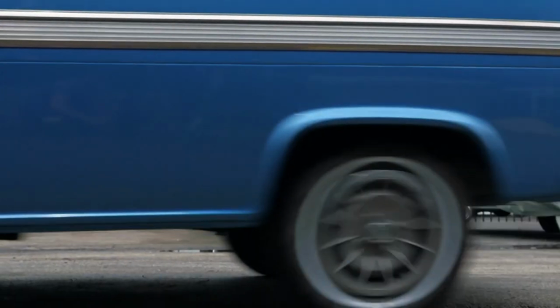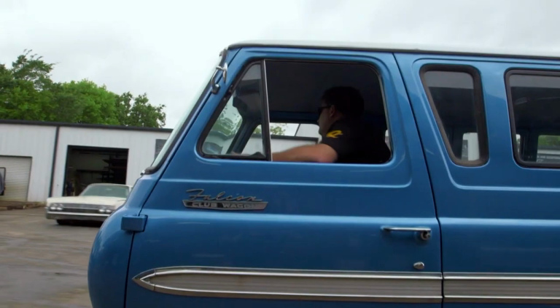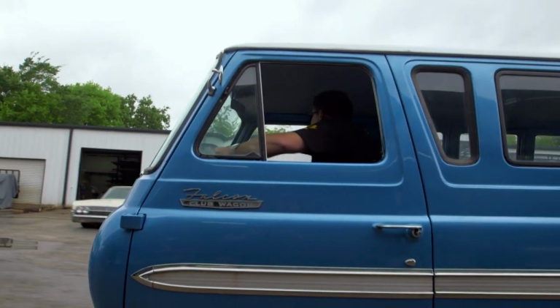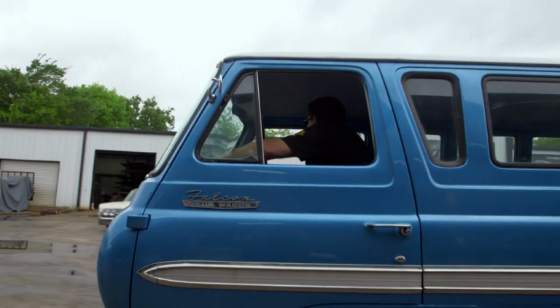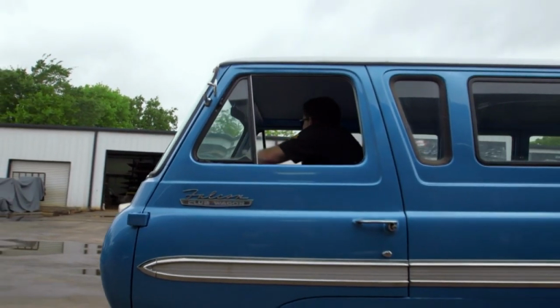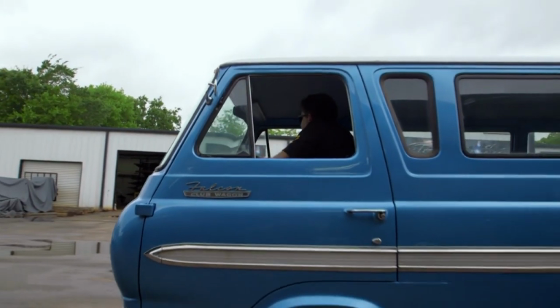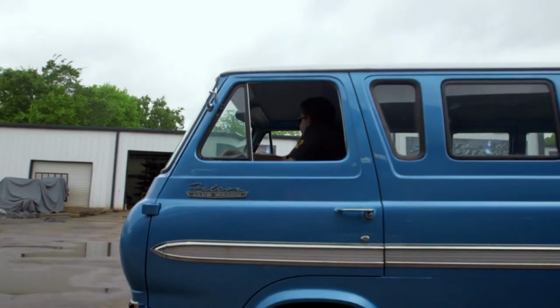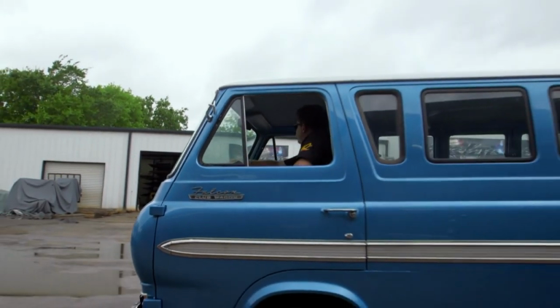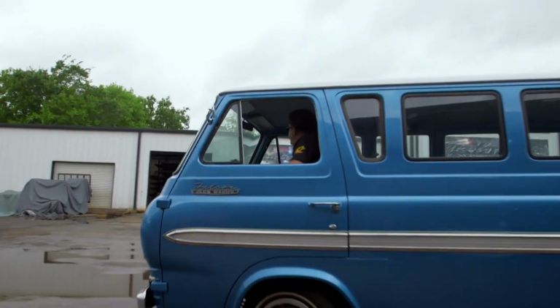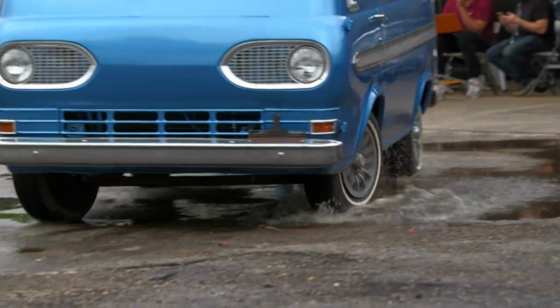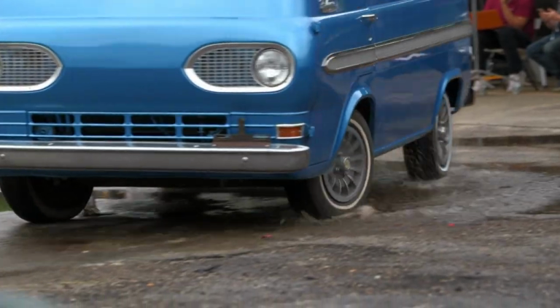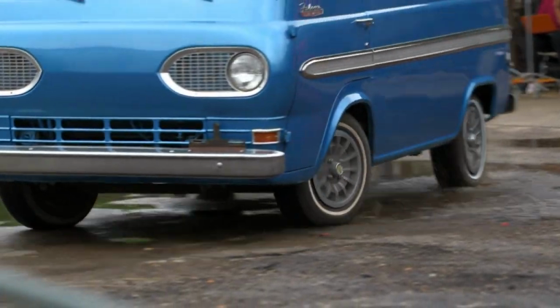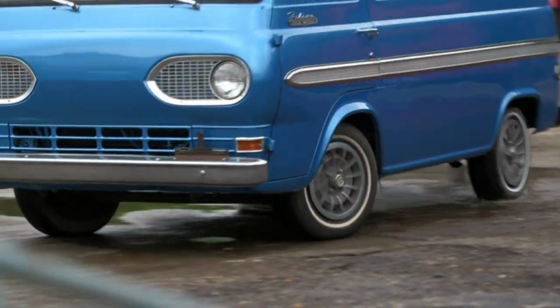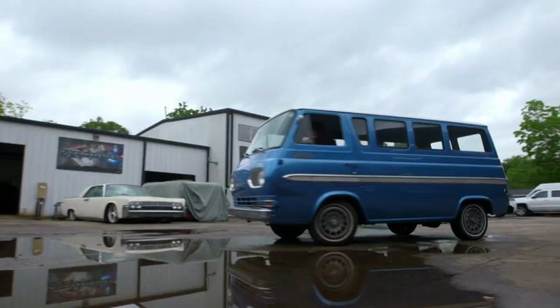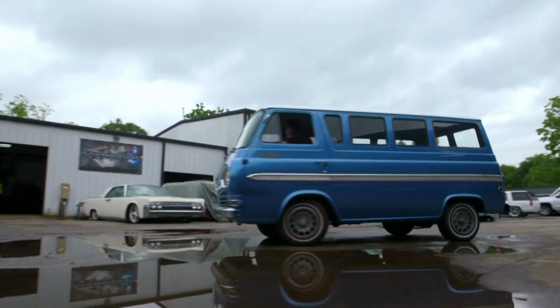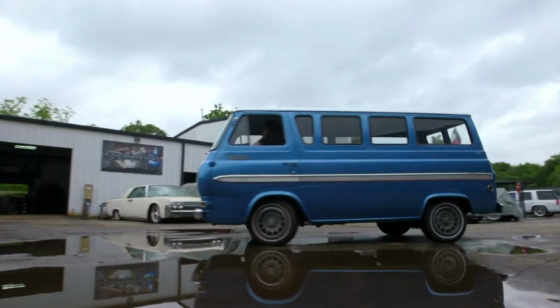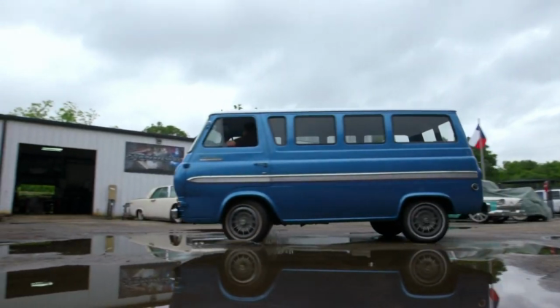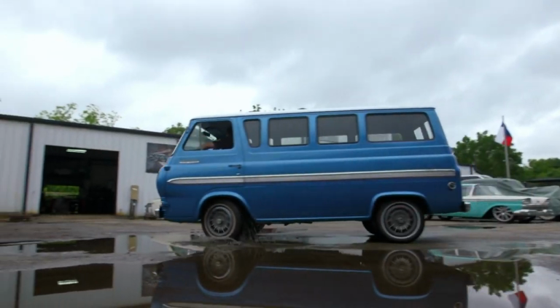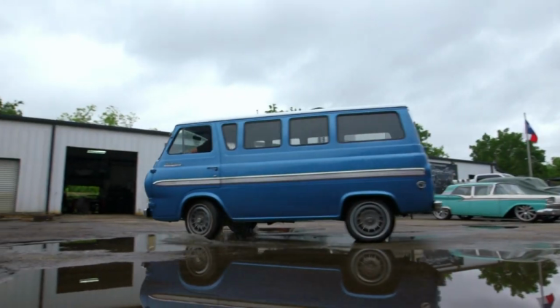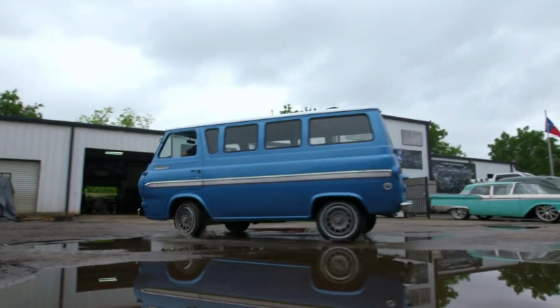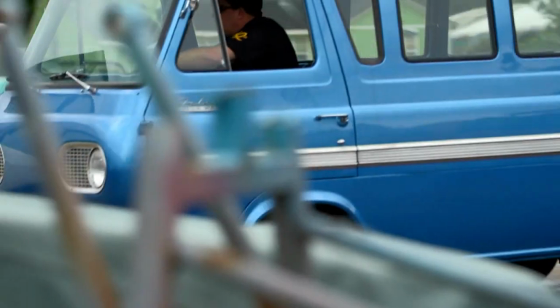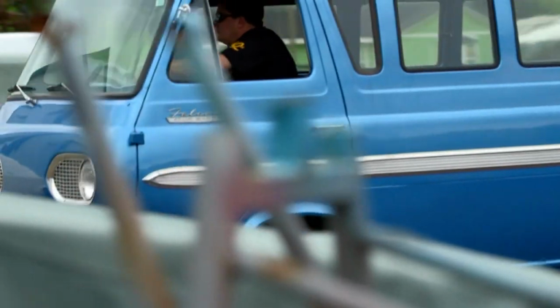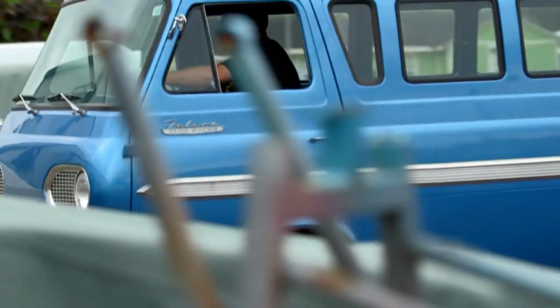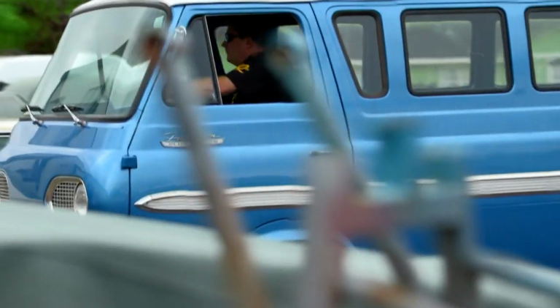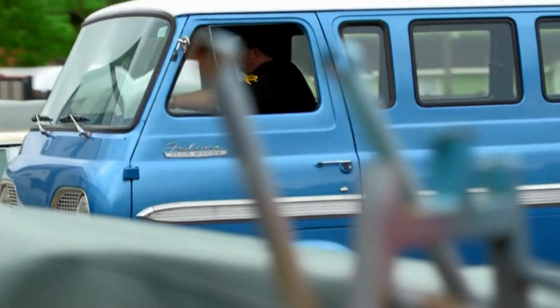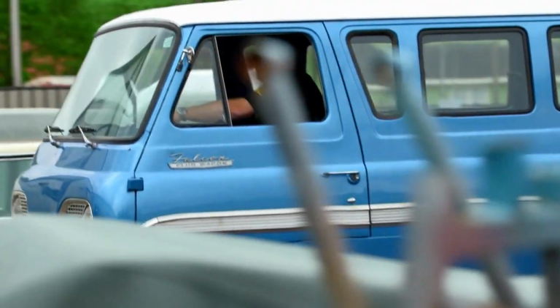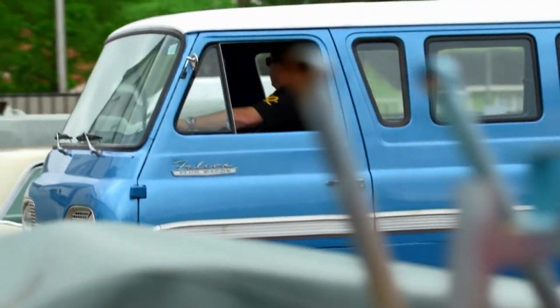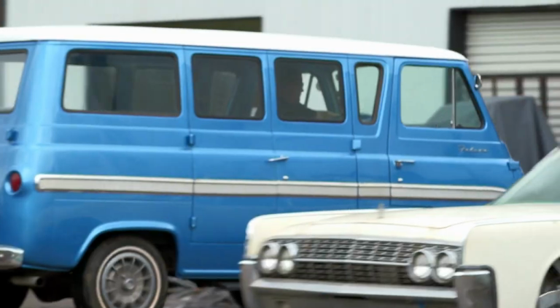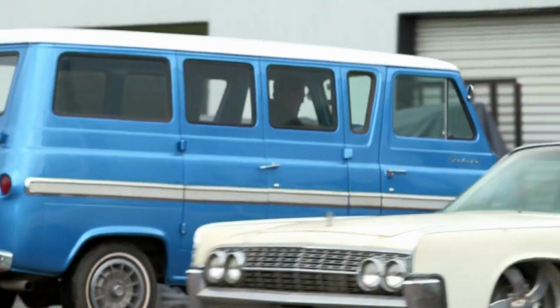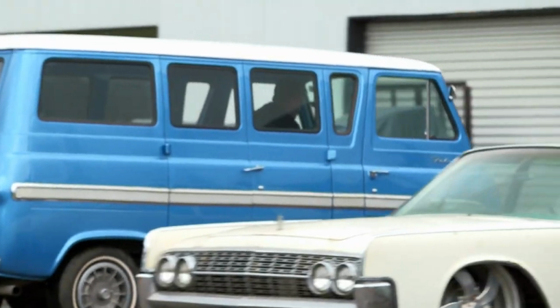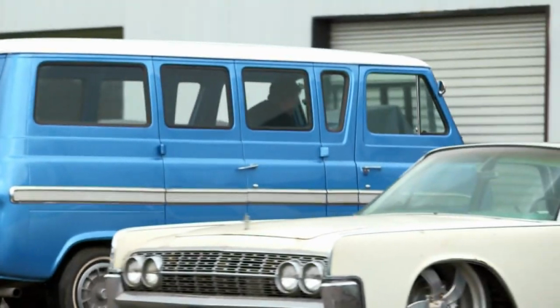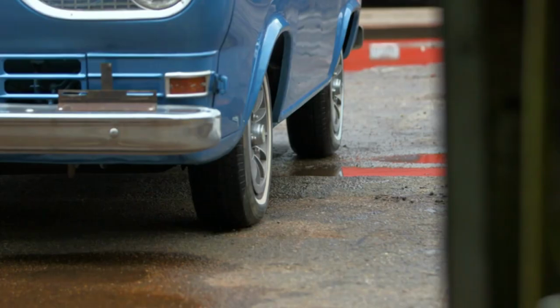Every build we've ever done is important to me. But some builds, they just take me back.